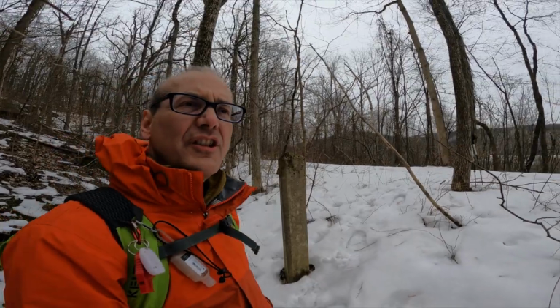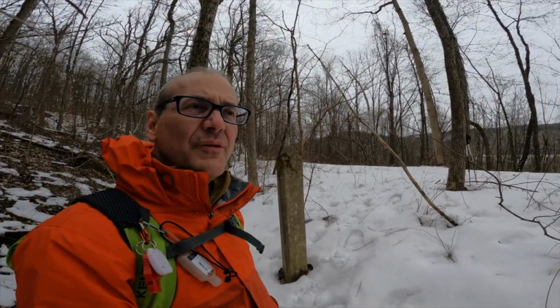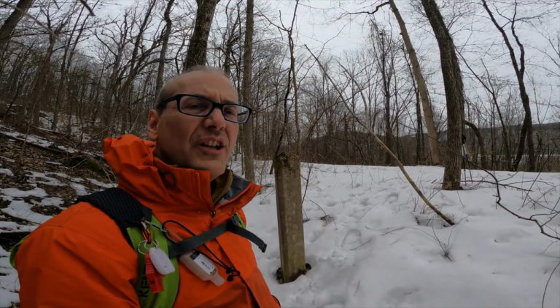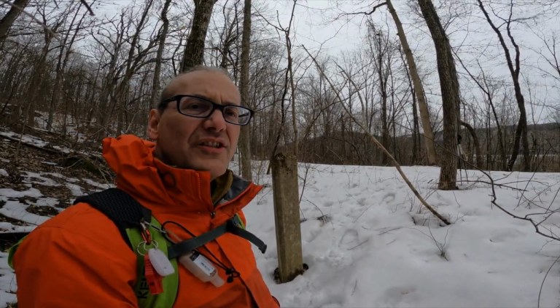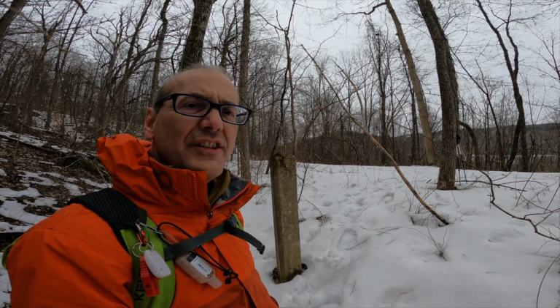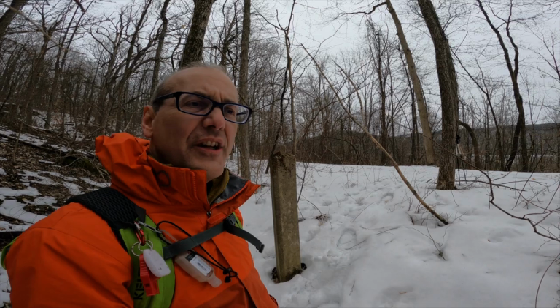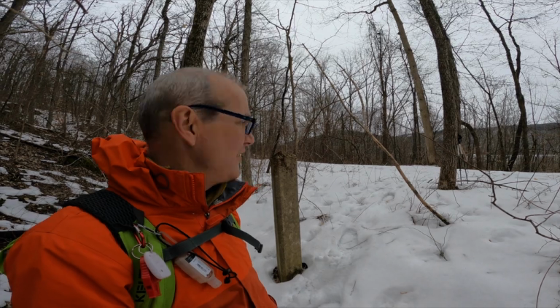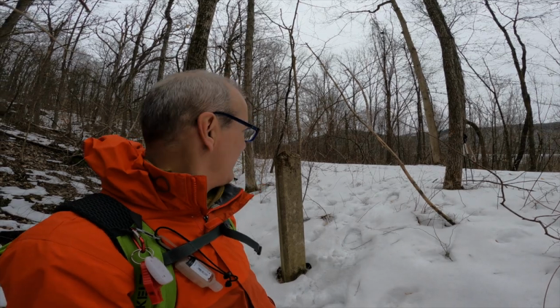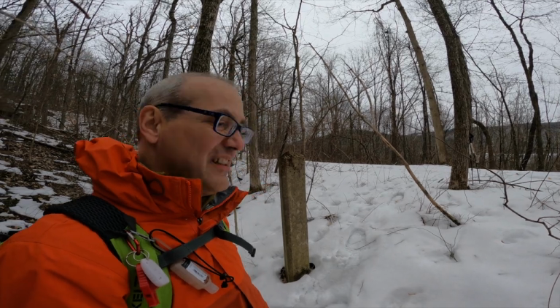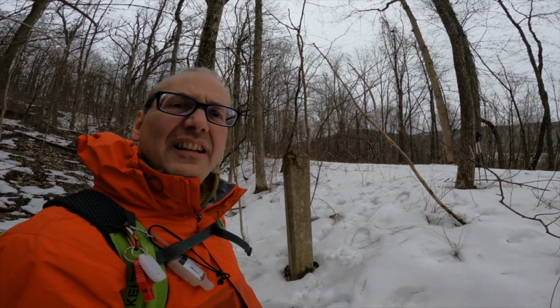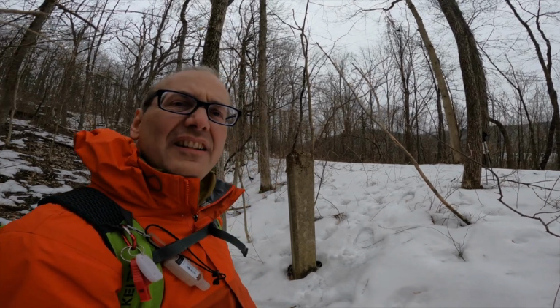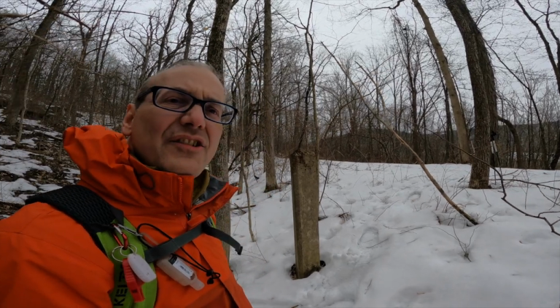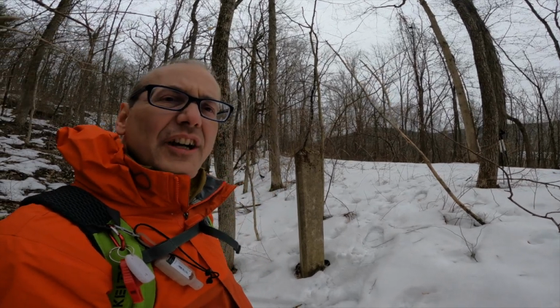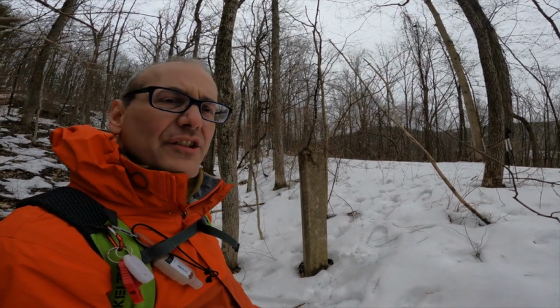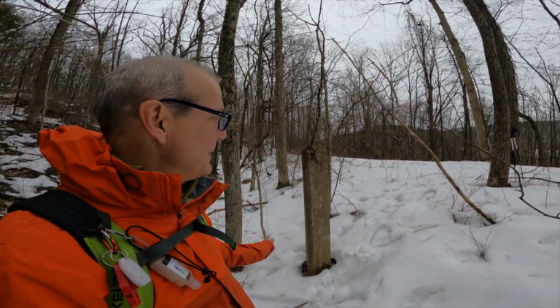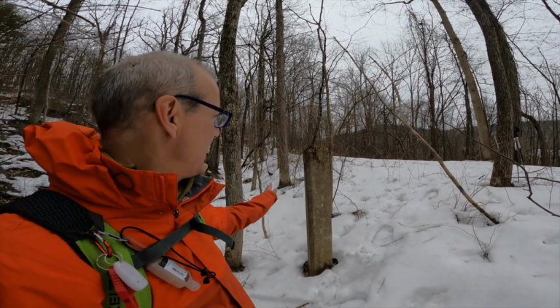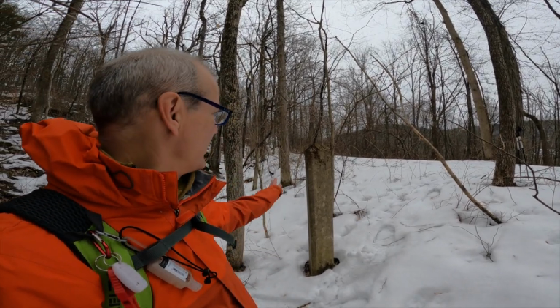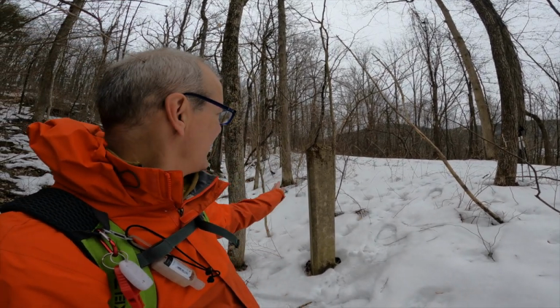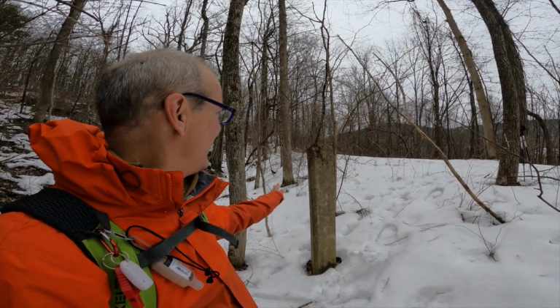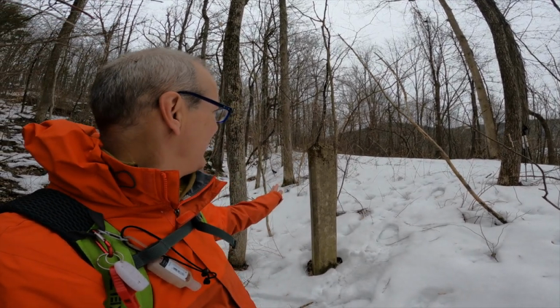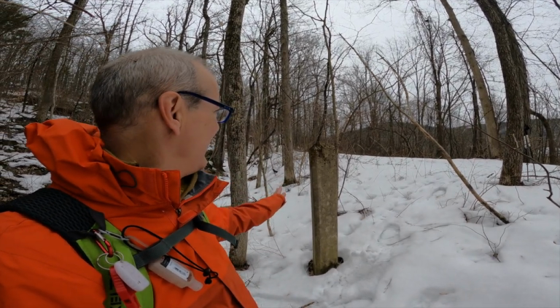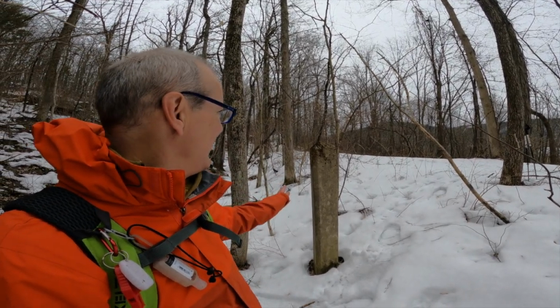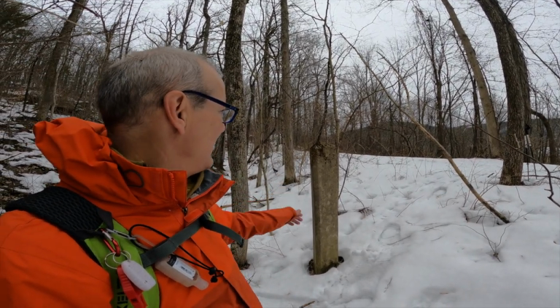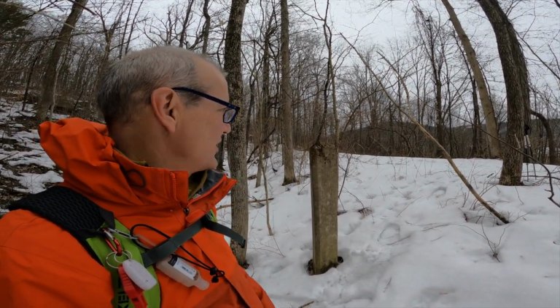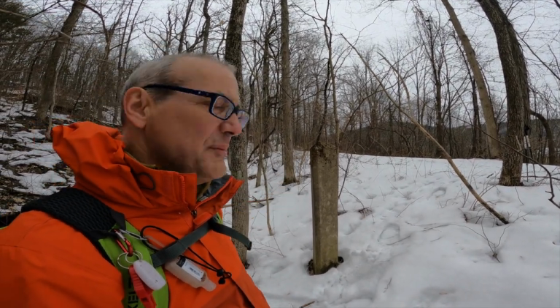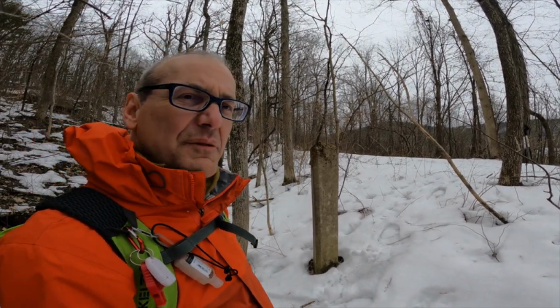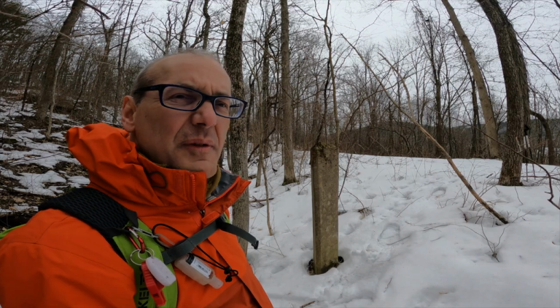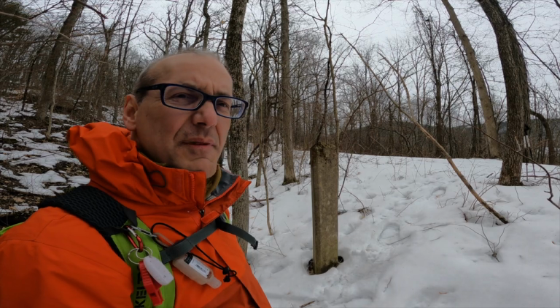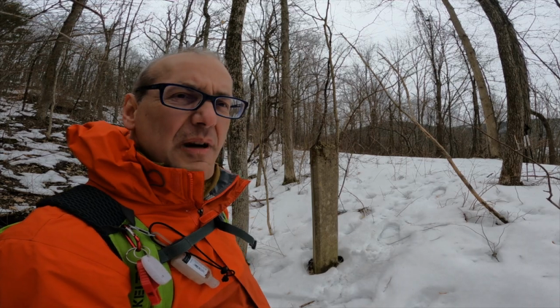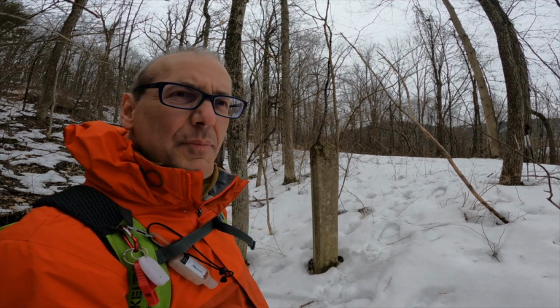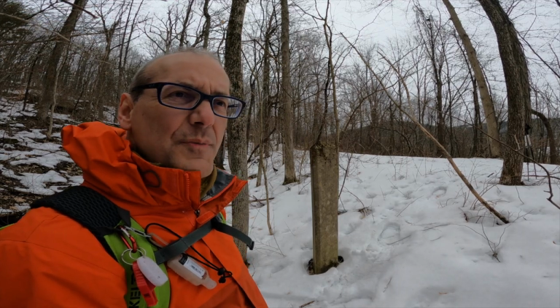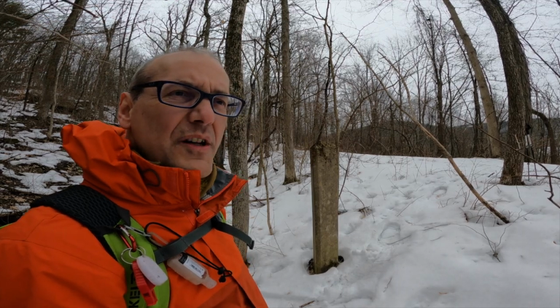Just right alongside the trail is this triangular-shaped obelisk. I'm assuming it was maybe a milepost marker.